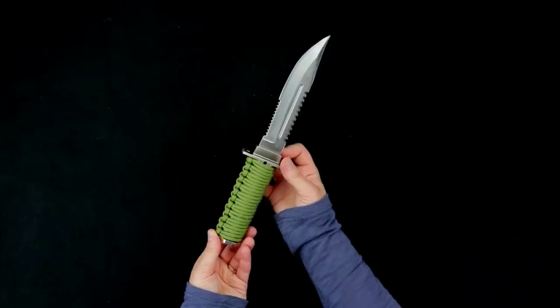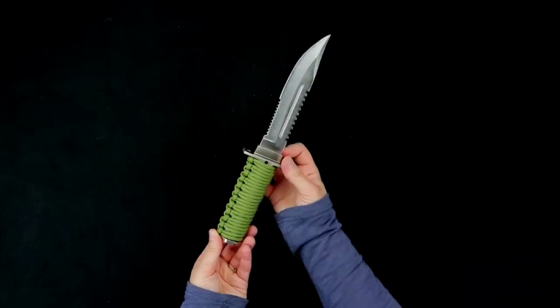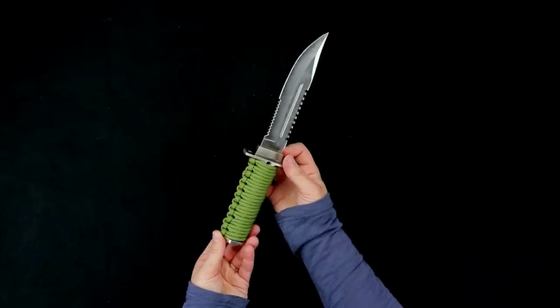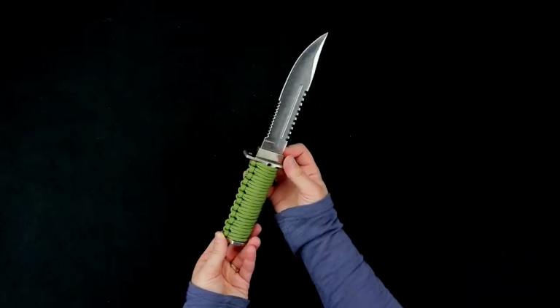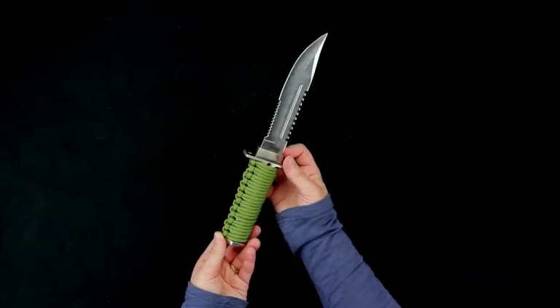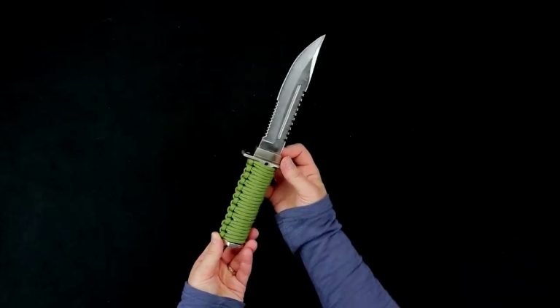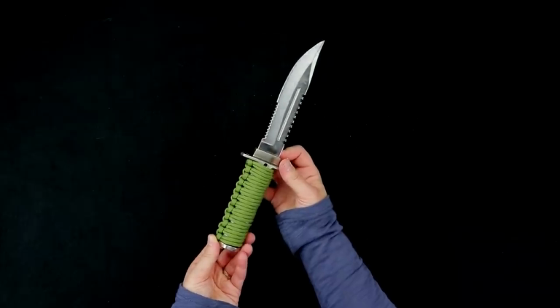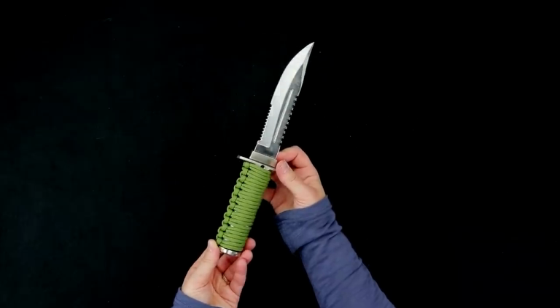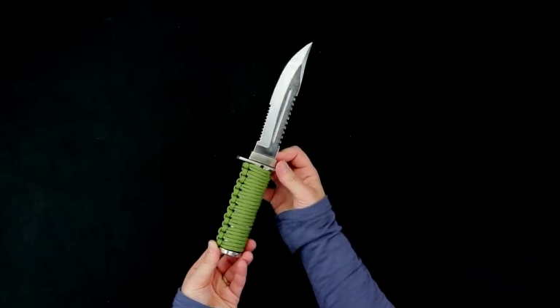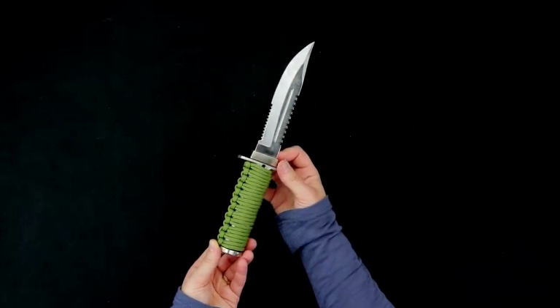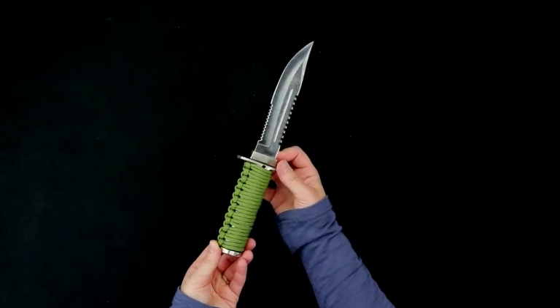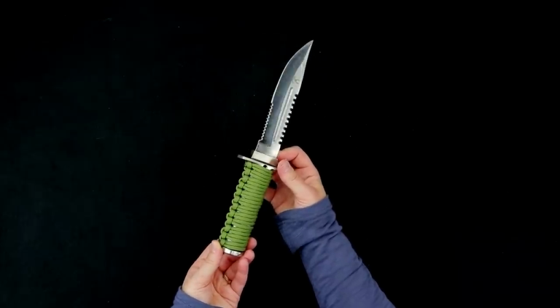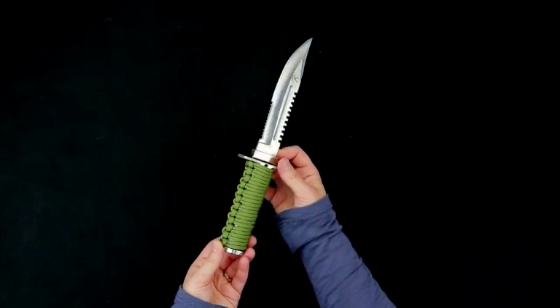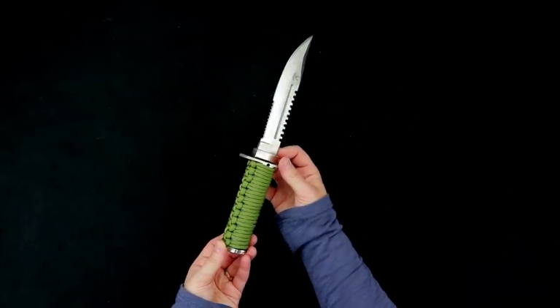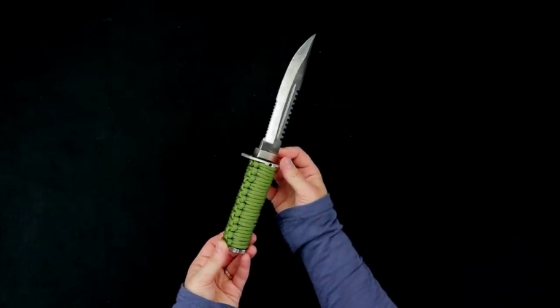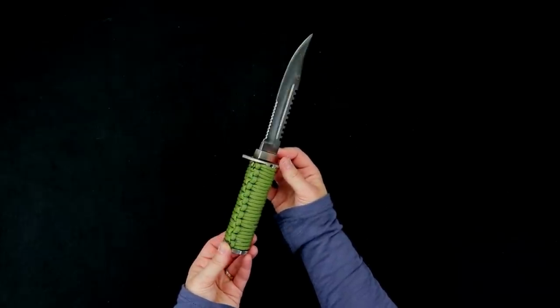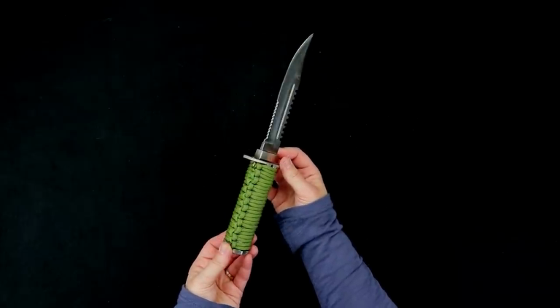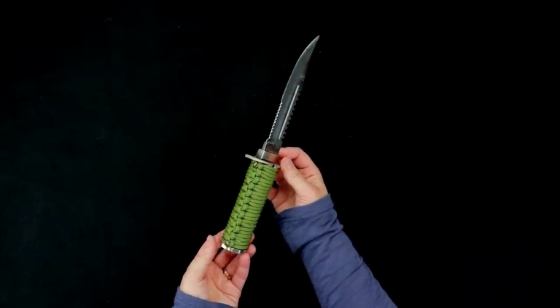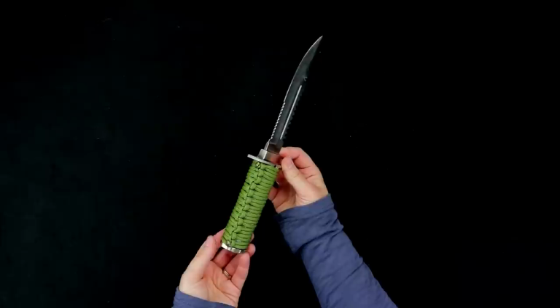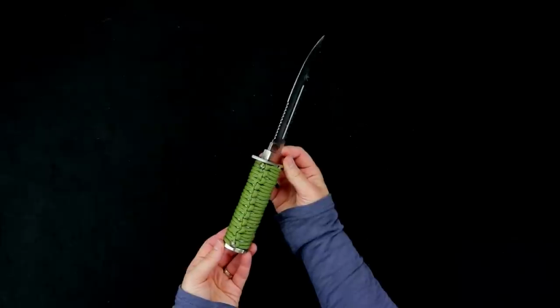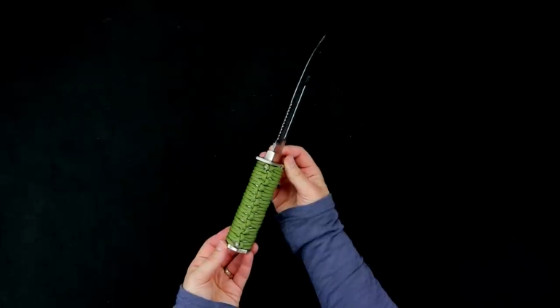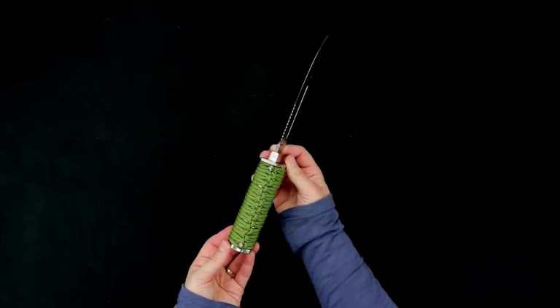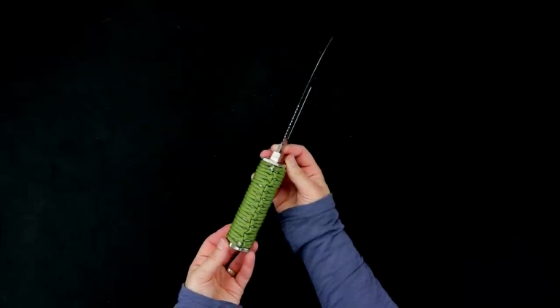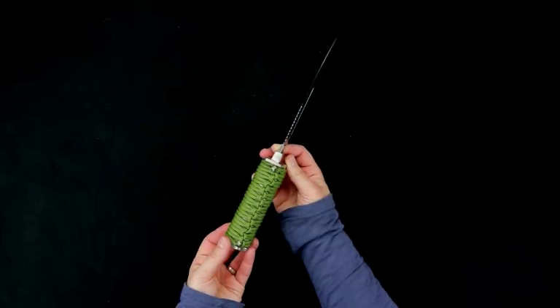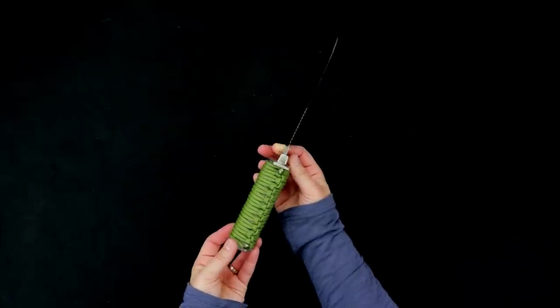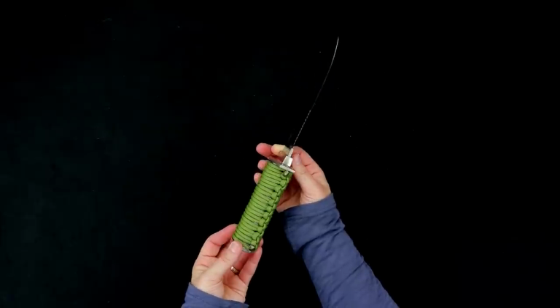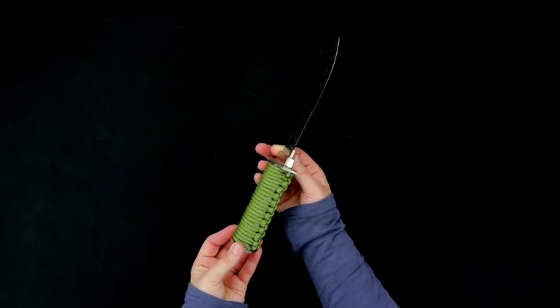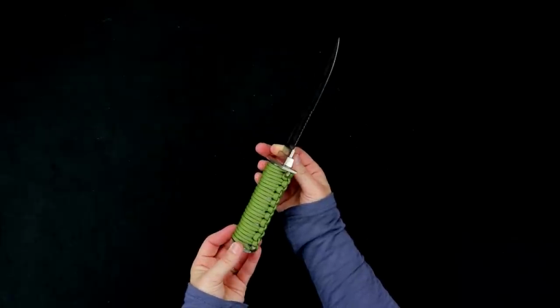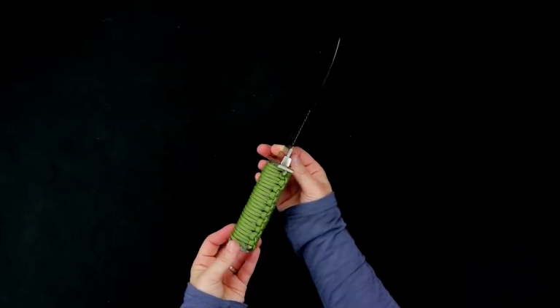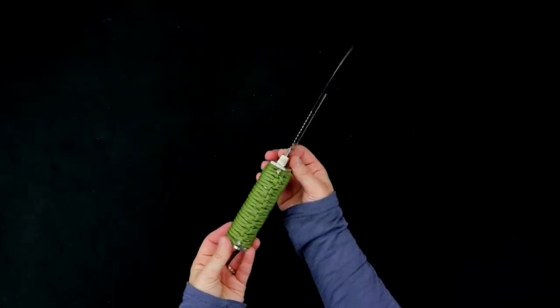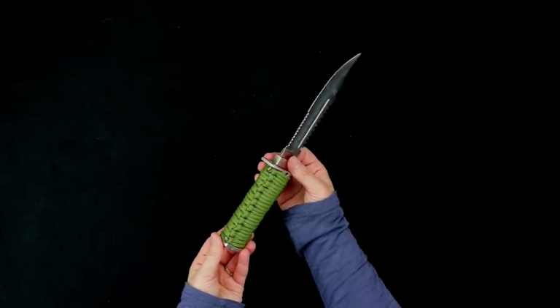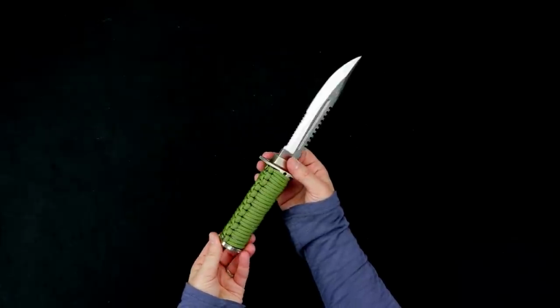Hi everybody, it's Lori from Paracord Planet and today's tutorial is on a paracord knife handle wrap.